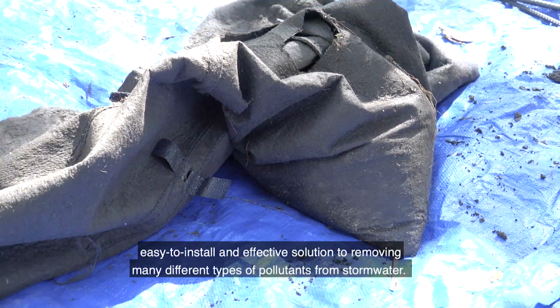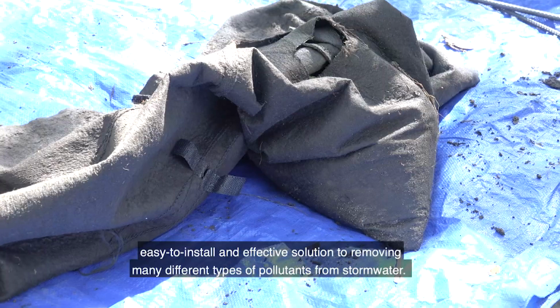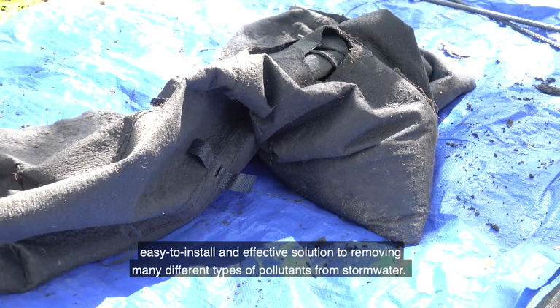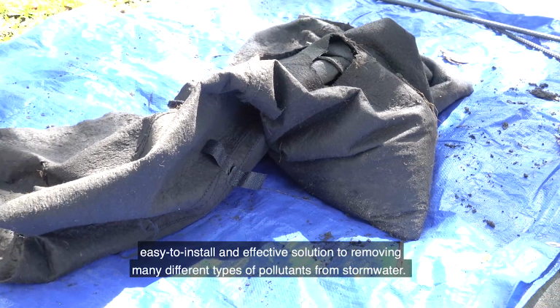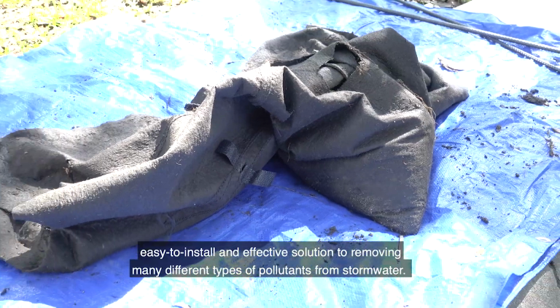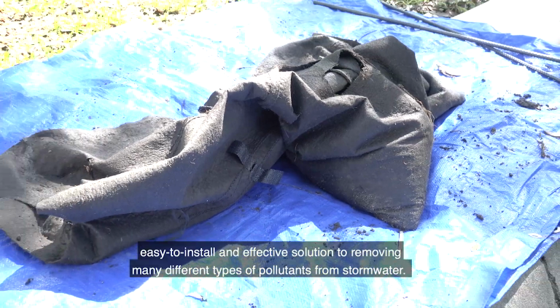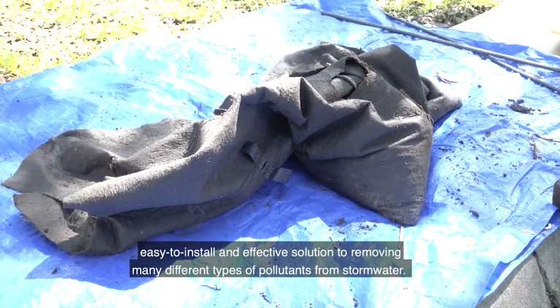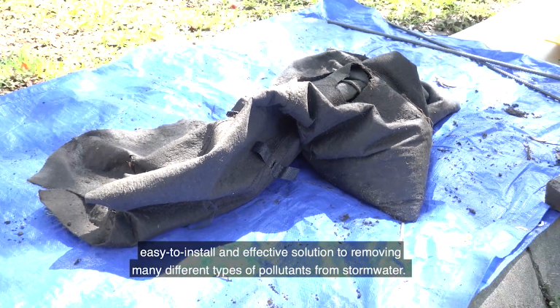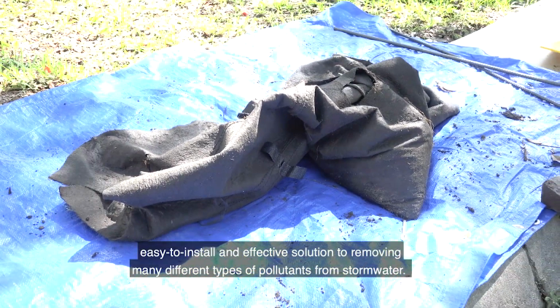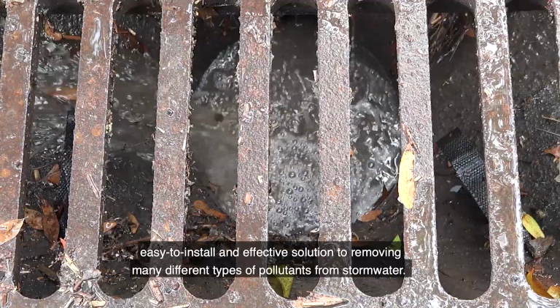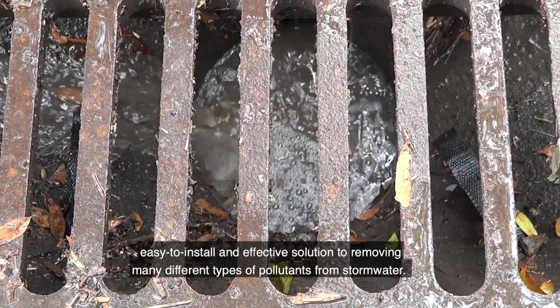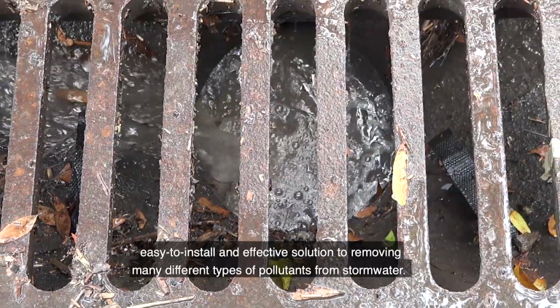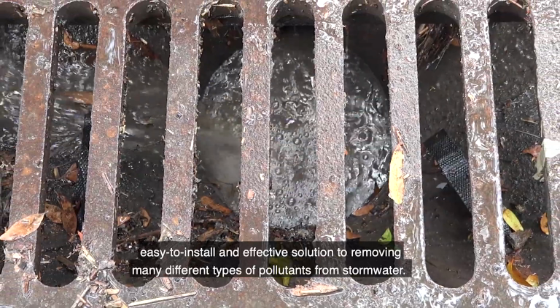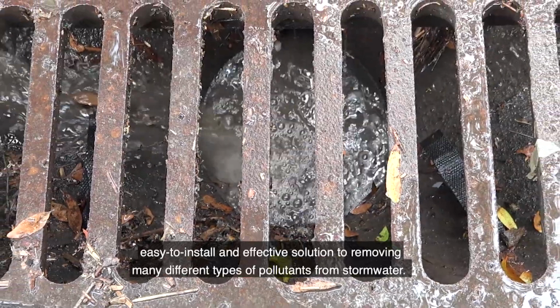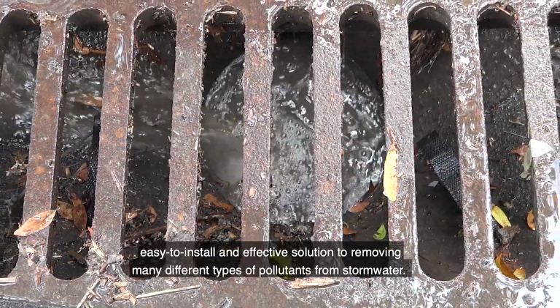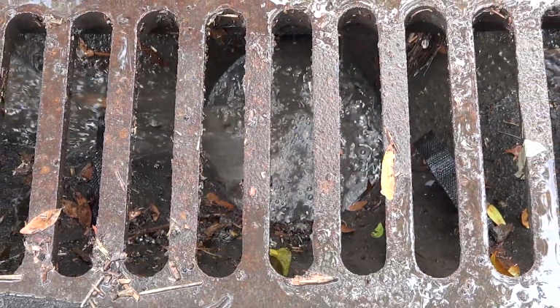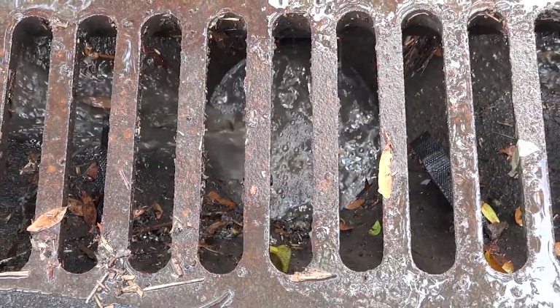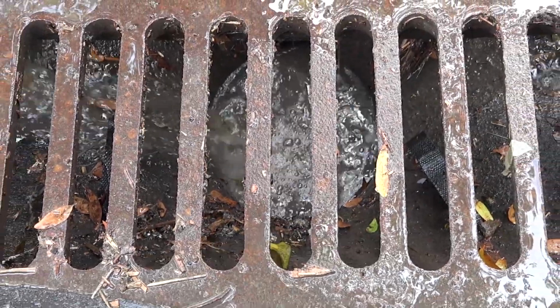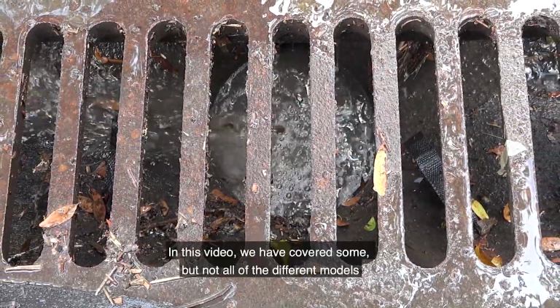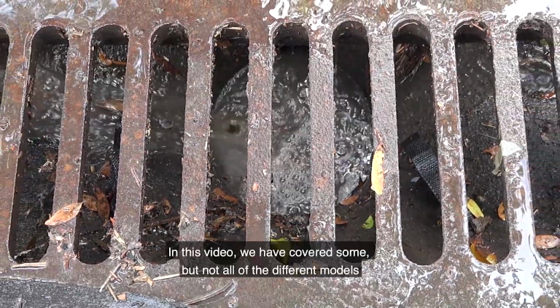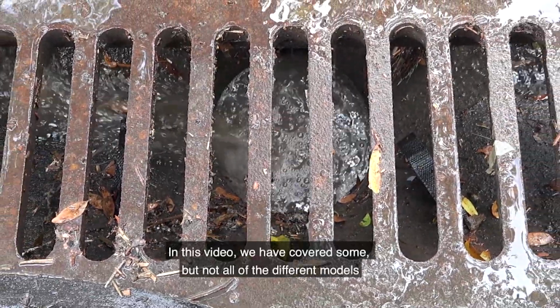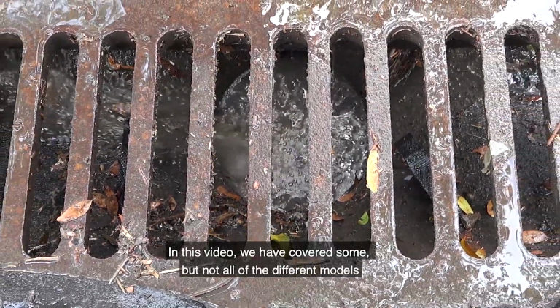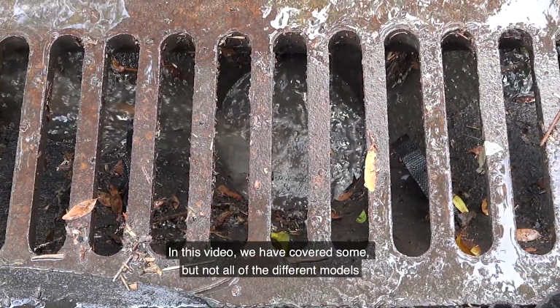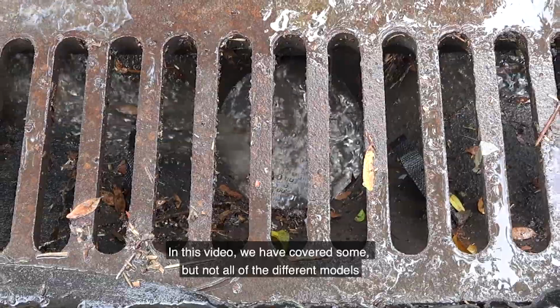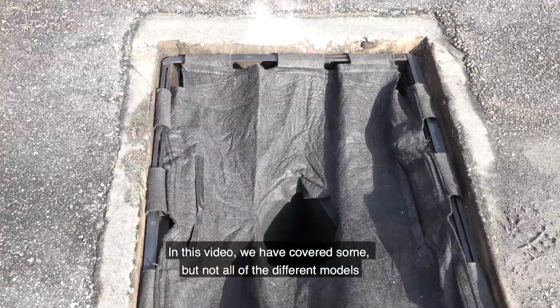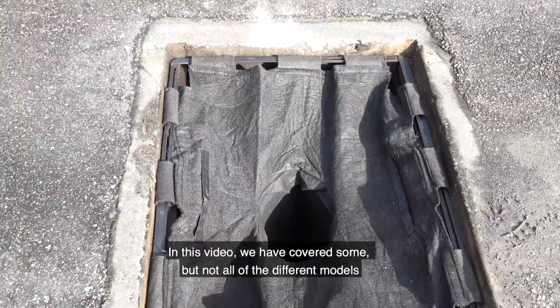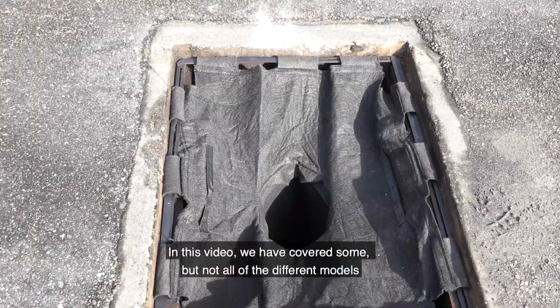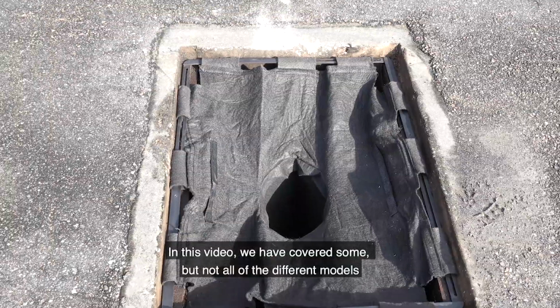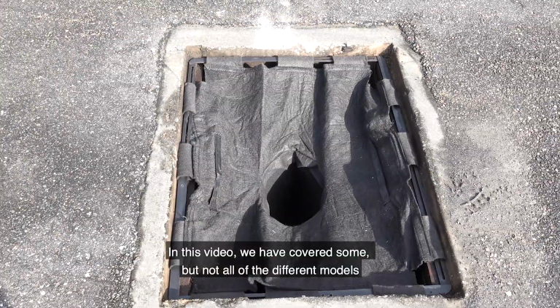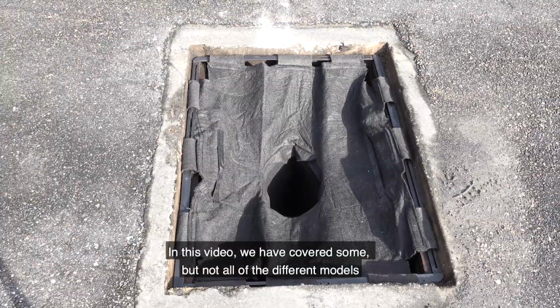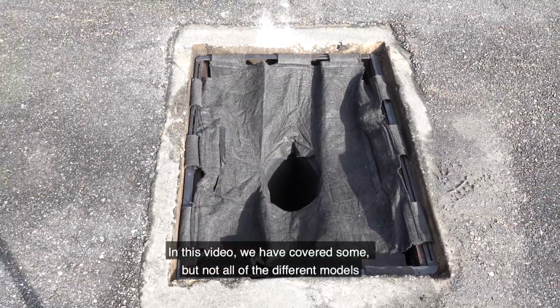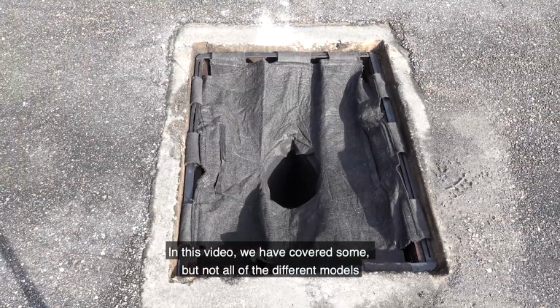Ultra Drain Guard catch basin inserts are a simple, easy-to-install, and effective solution to removing many different types of pollutants from stormwater. In this video we have covered some, but not all, of the different models.